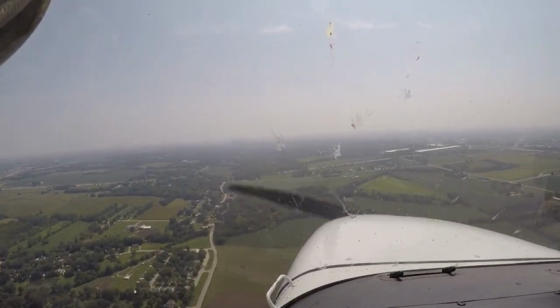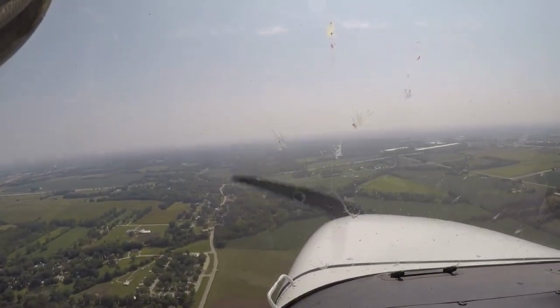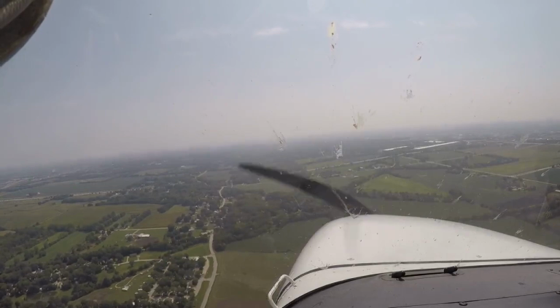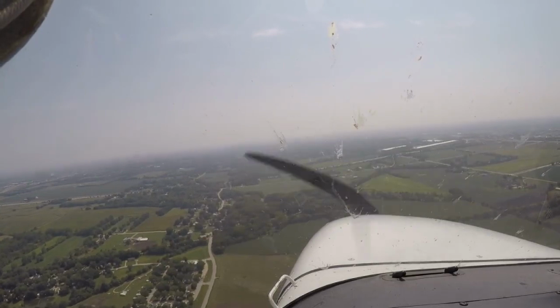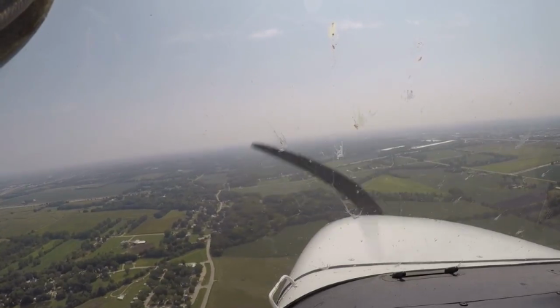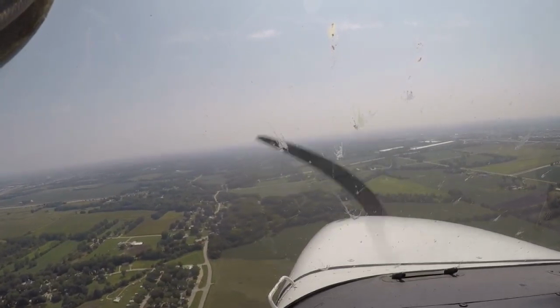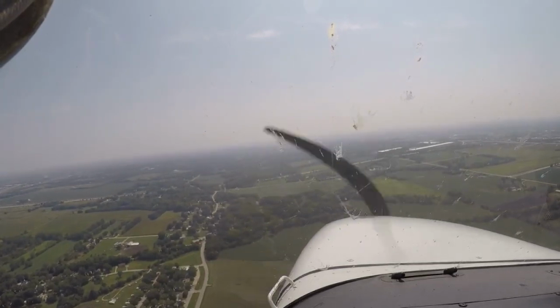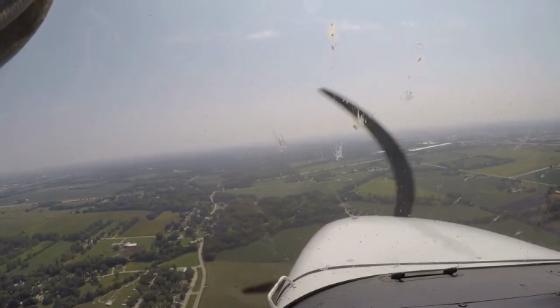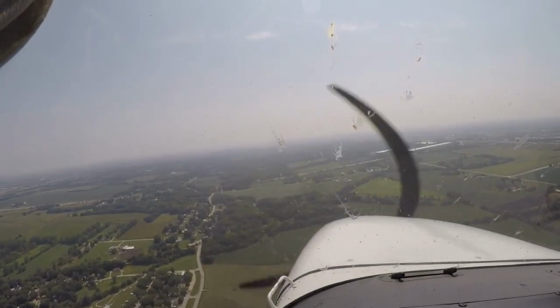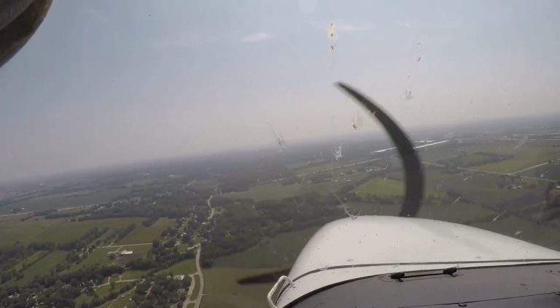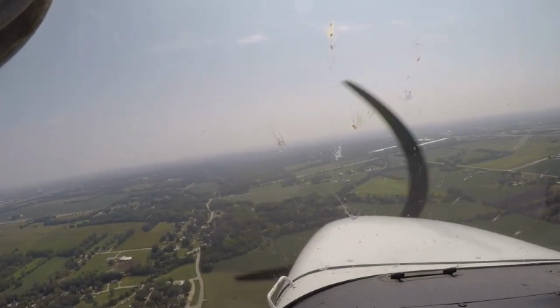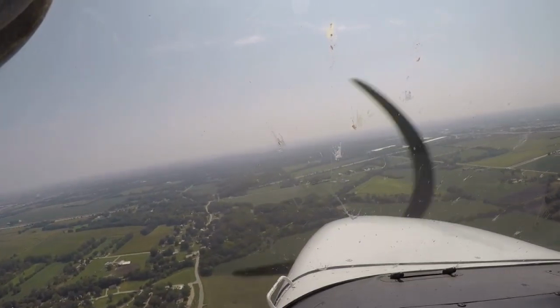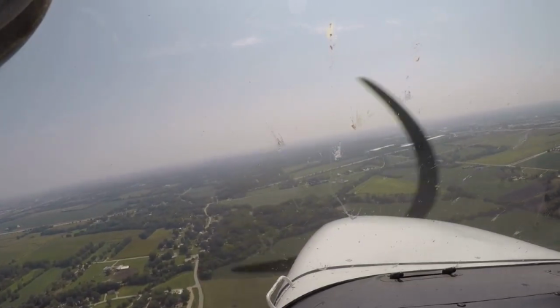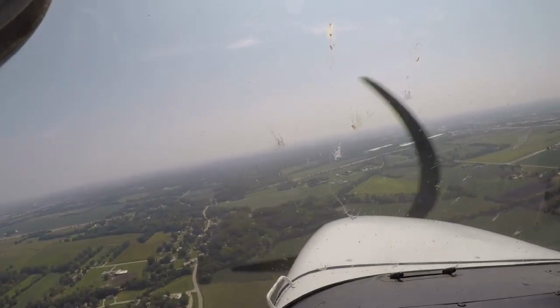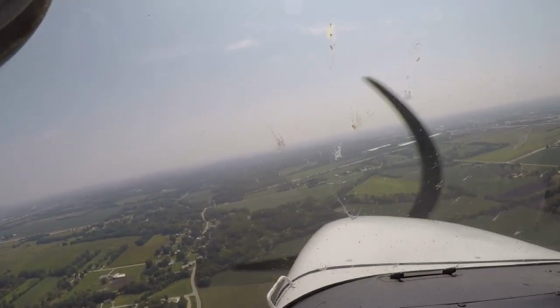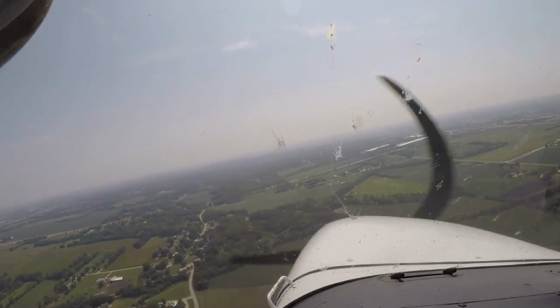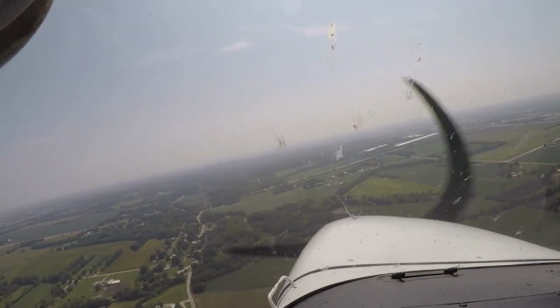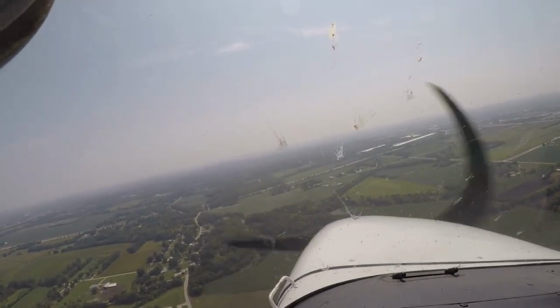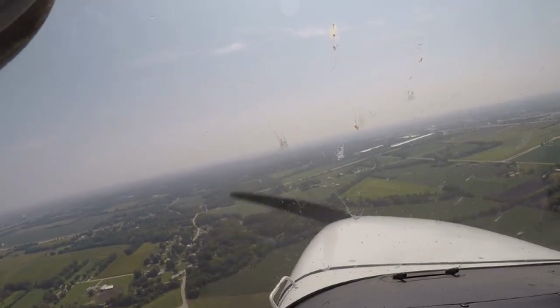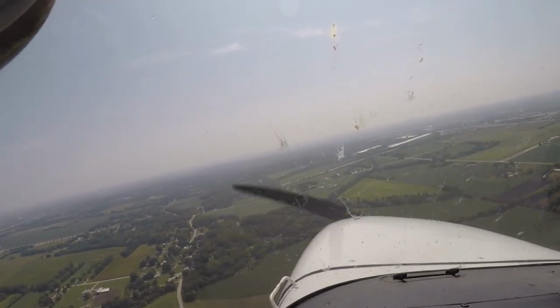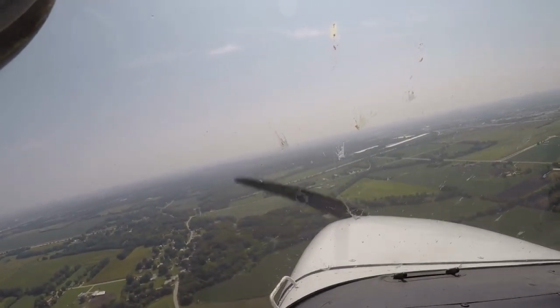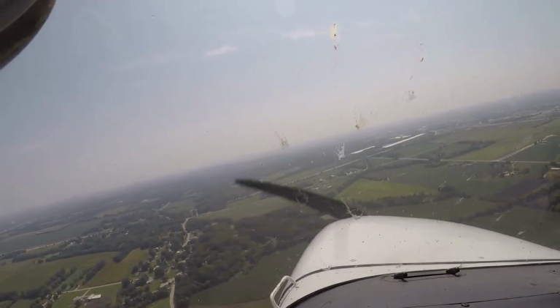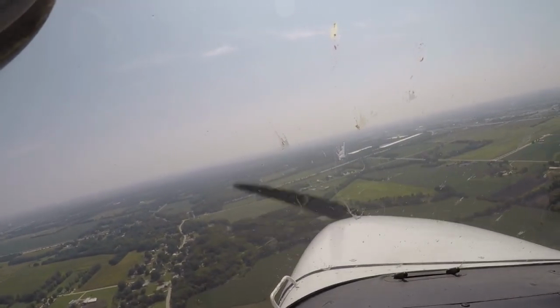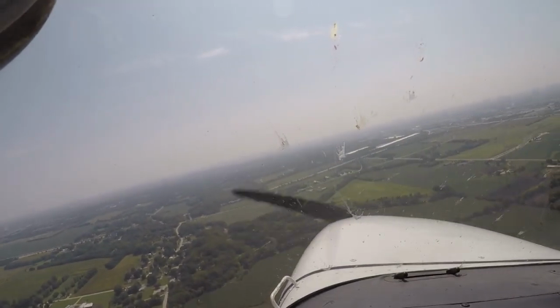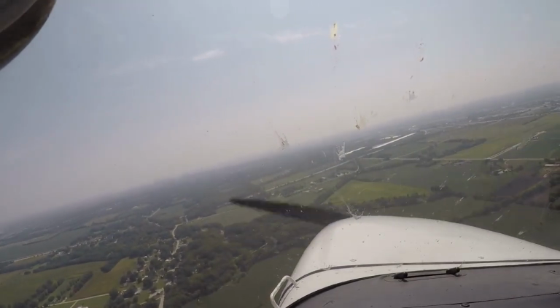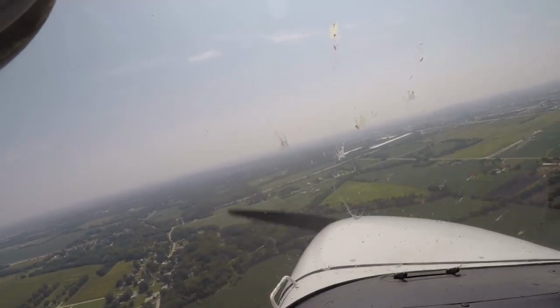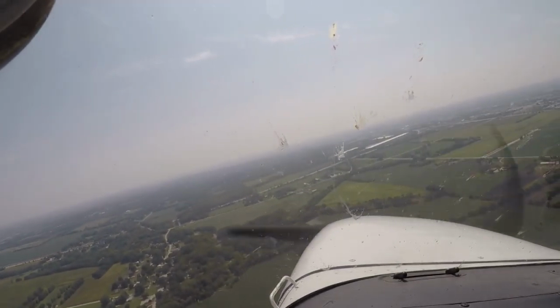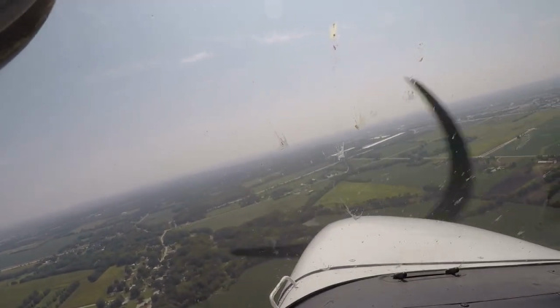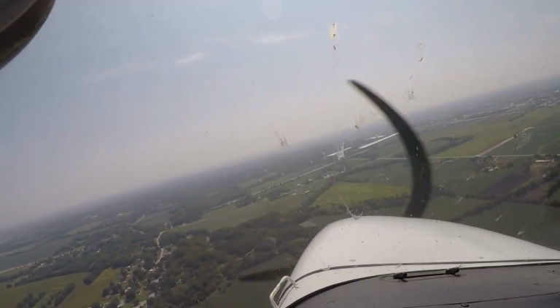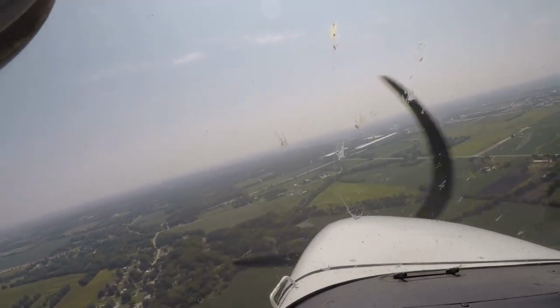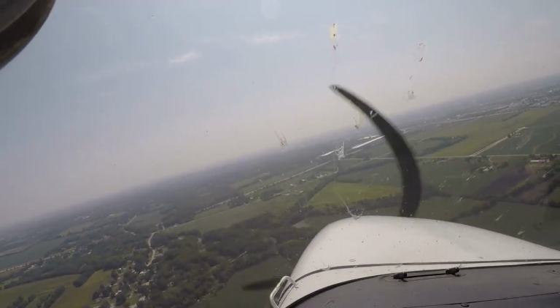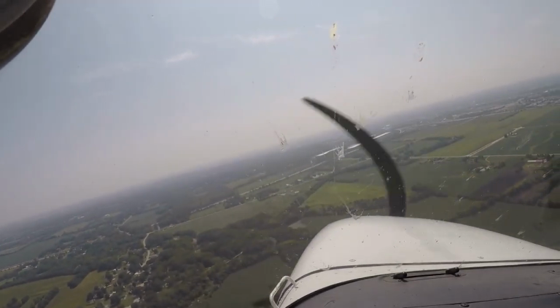Ankeny traffic, Skyhawk 2373G starting right. Phase 436.